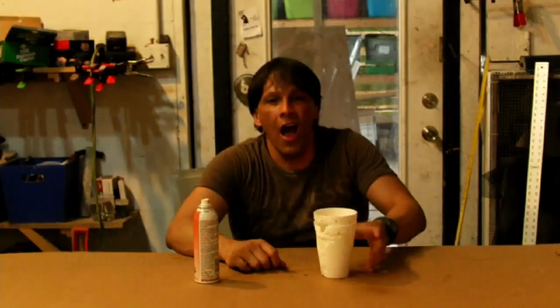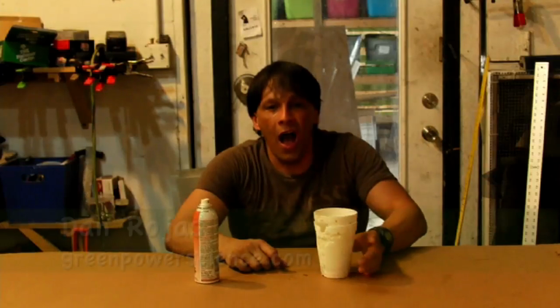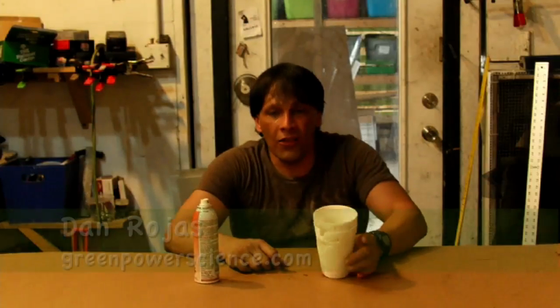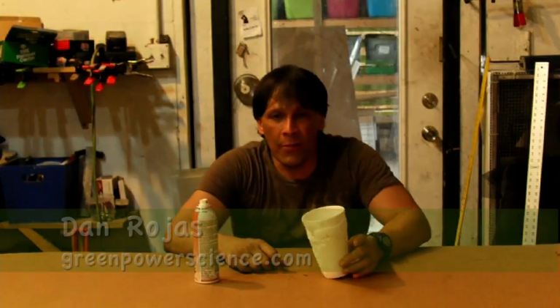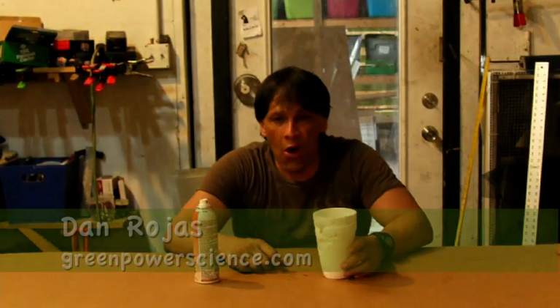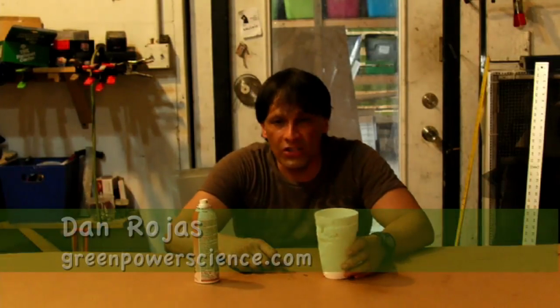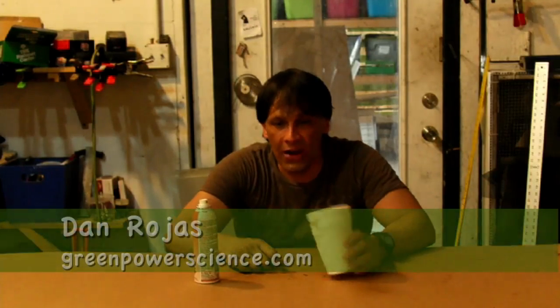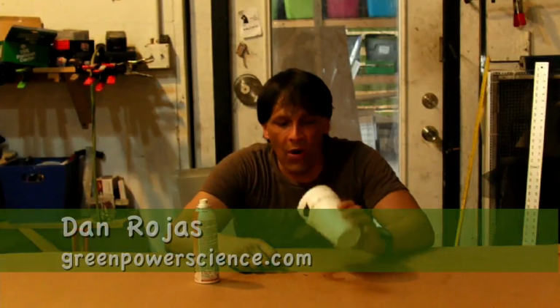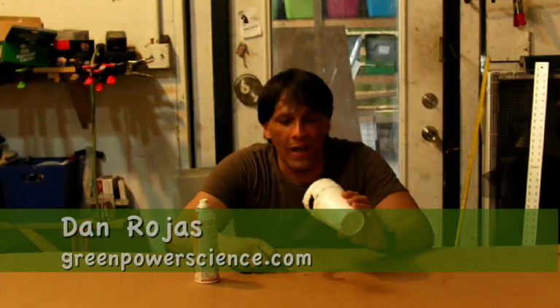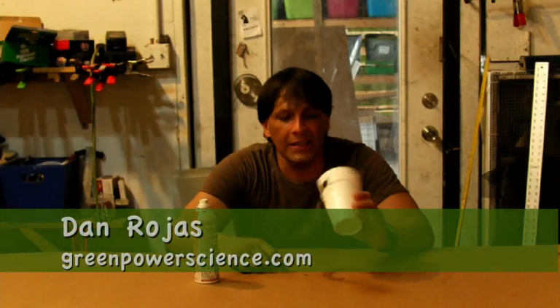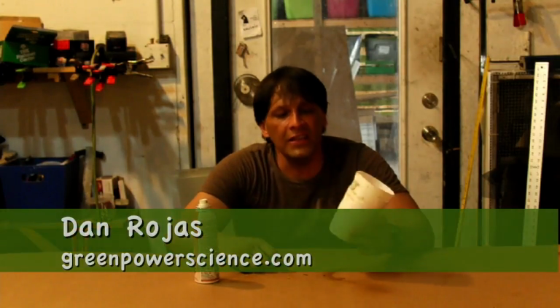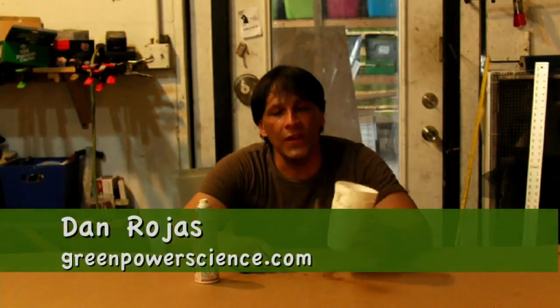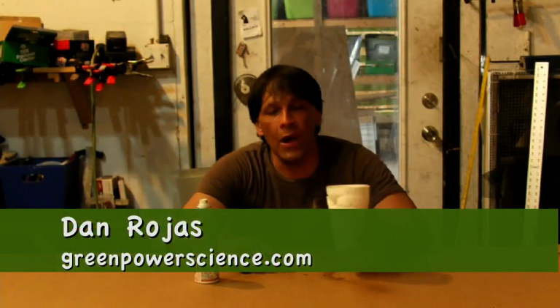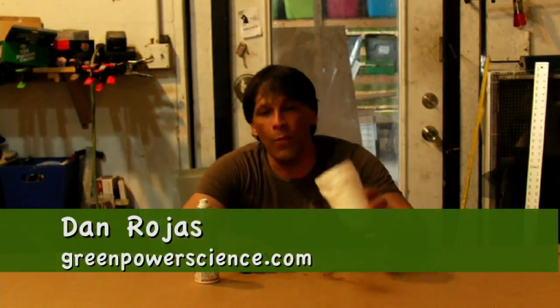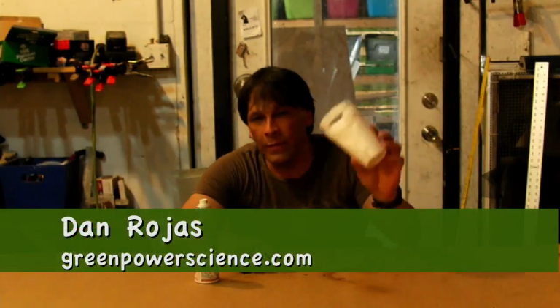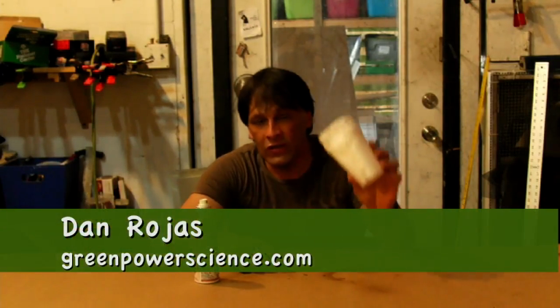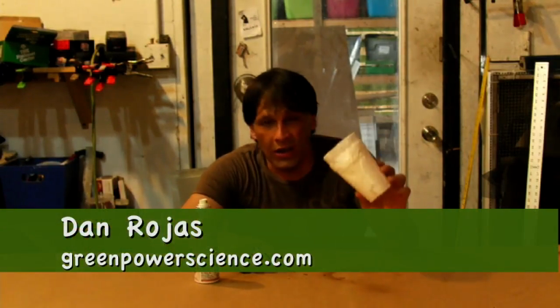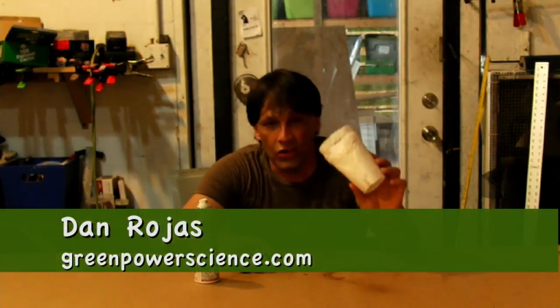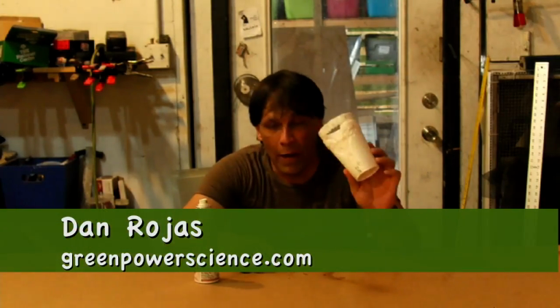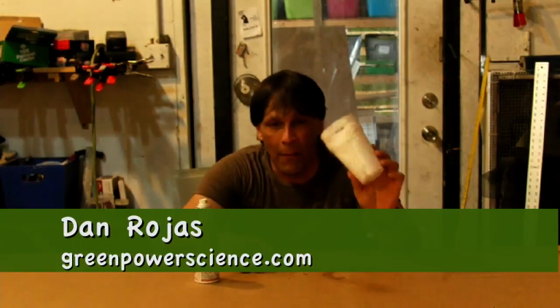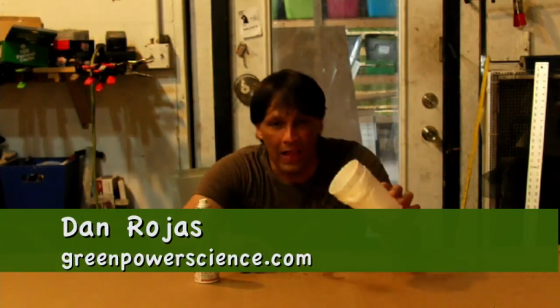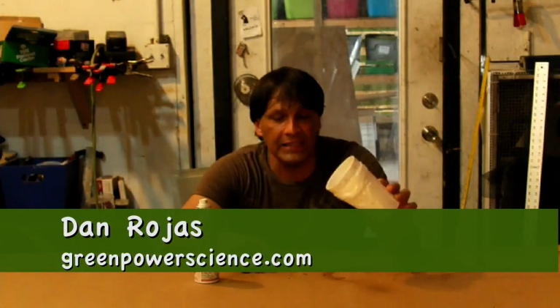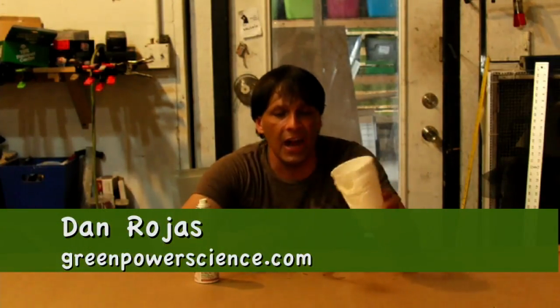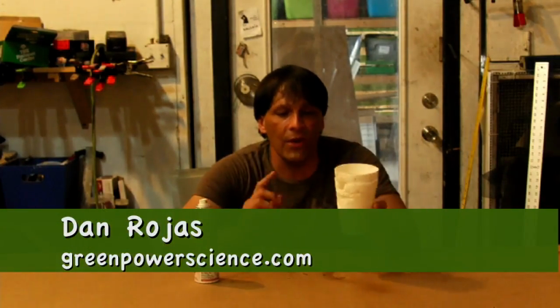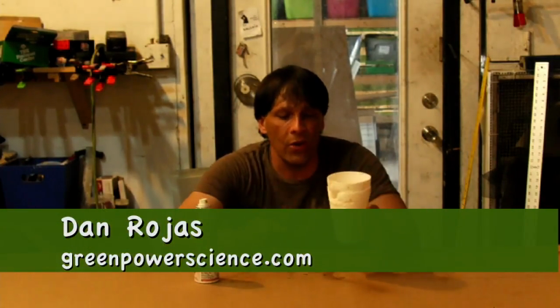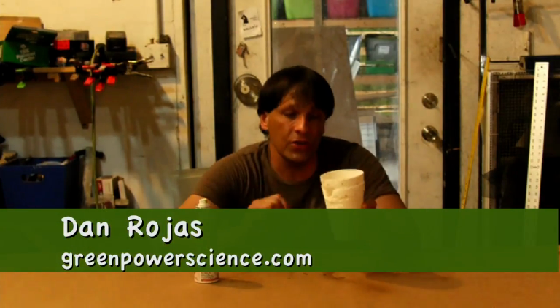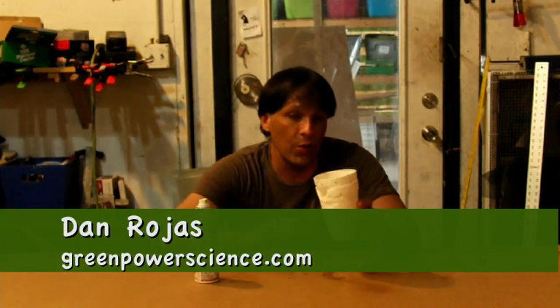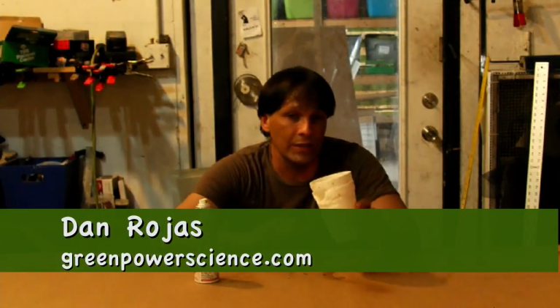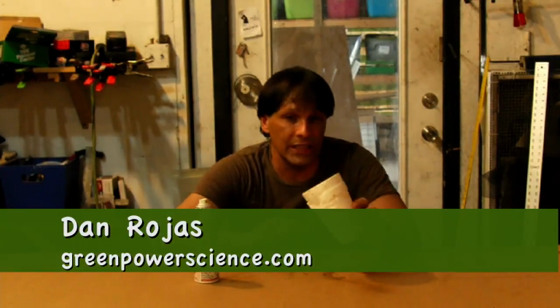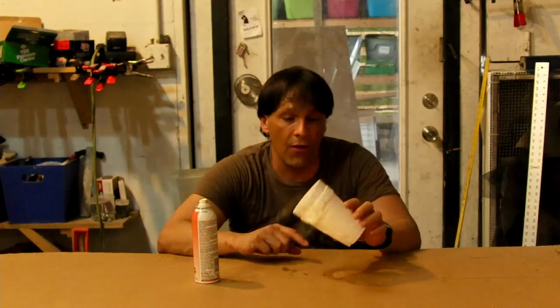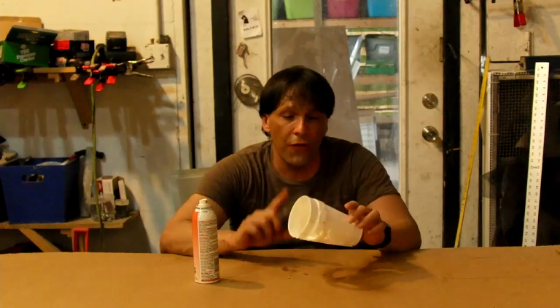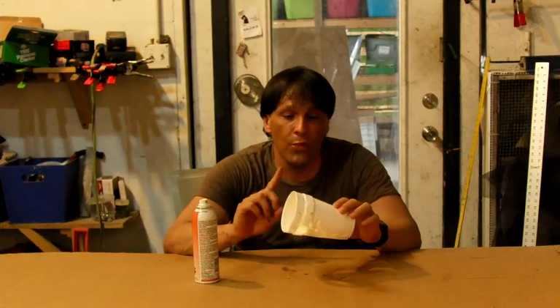Hello there, I'm your host Dan Rojas, and in this video I'm going to be talking to you about polystyrene, also known as styrofoam.